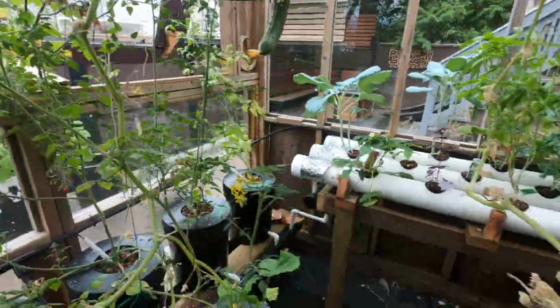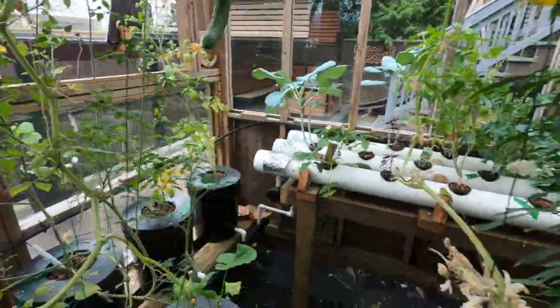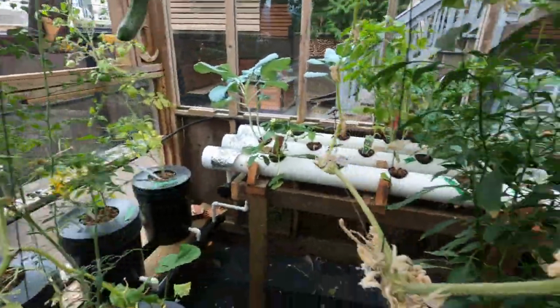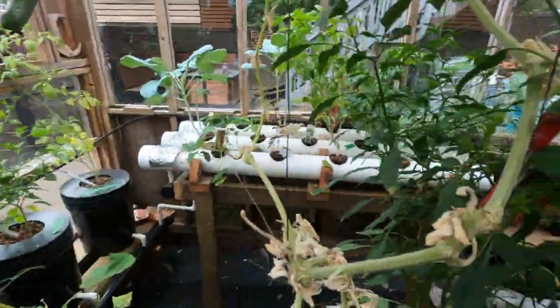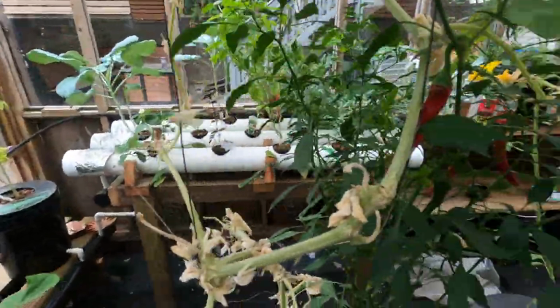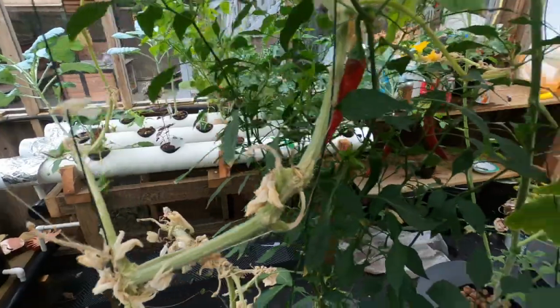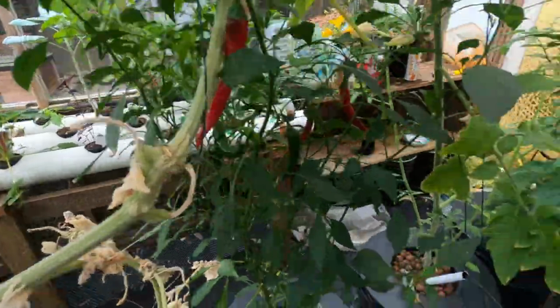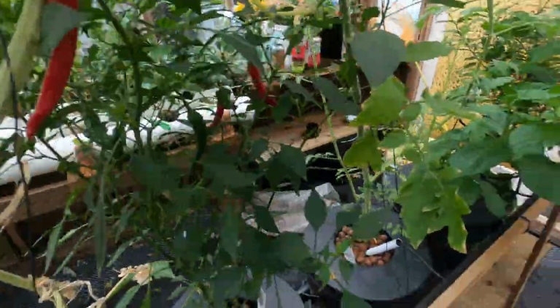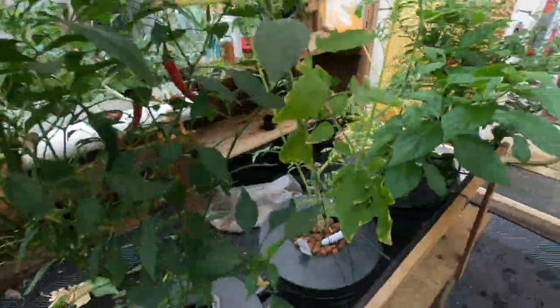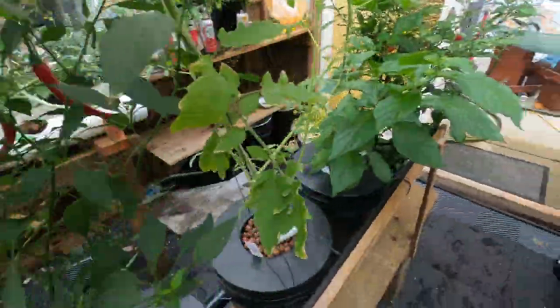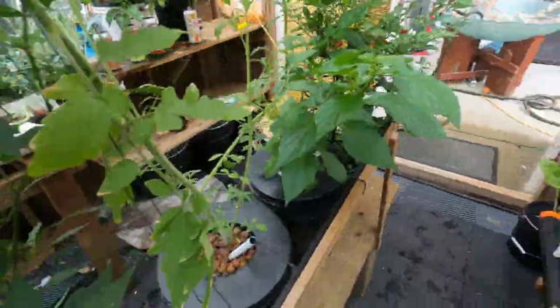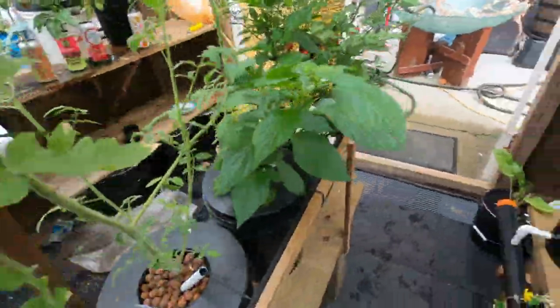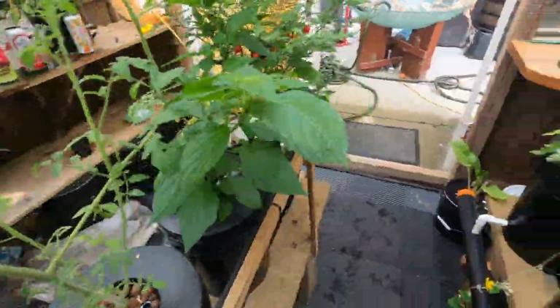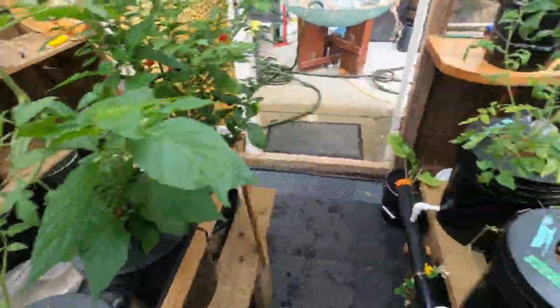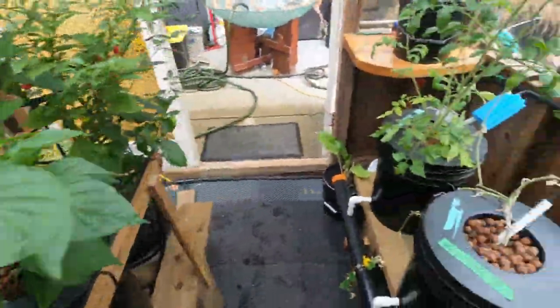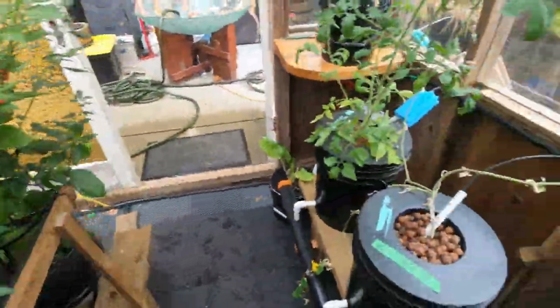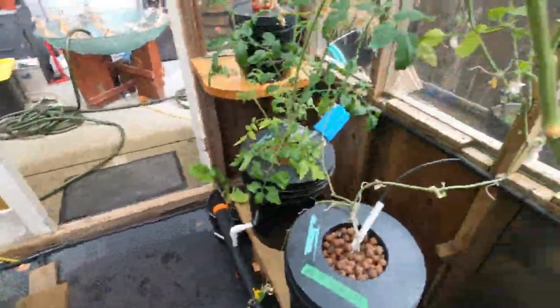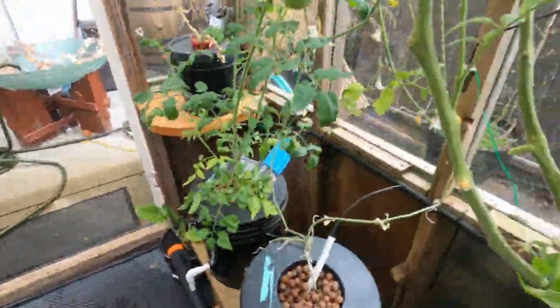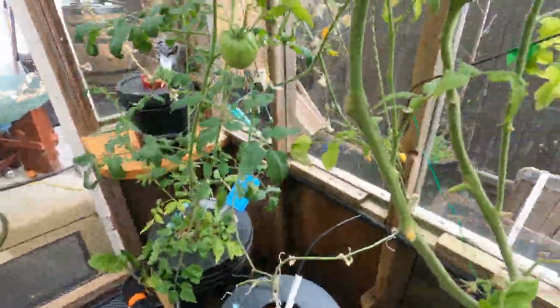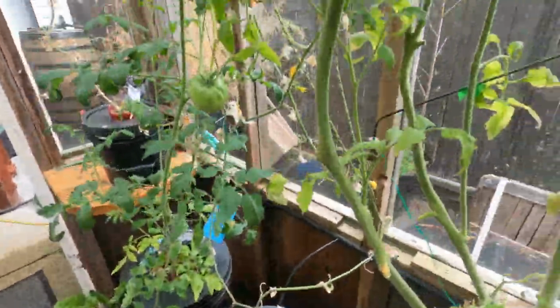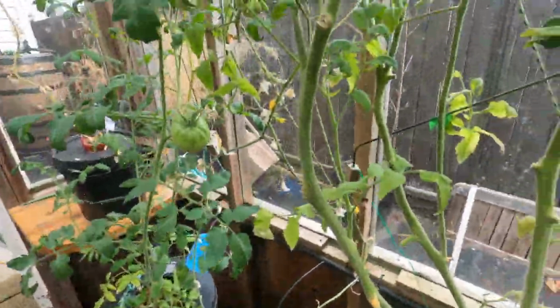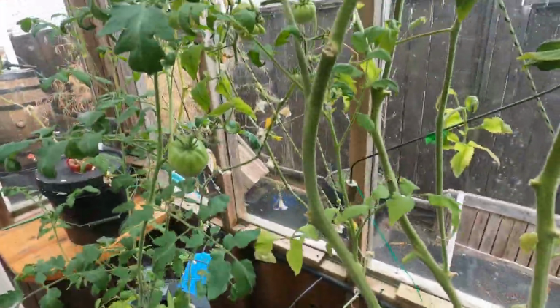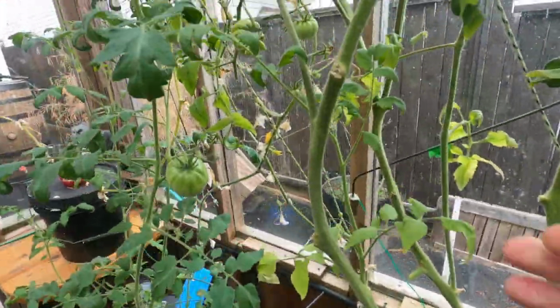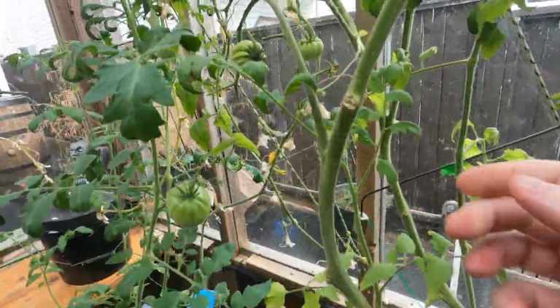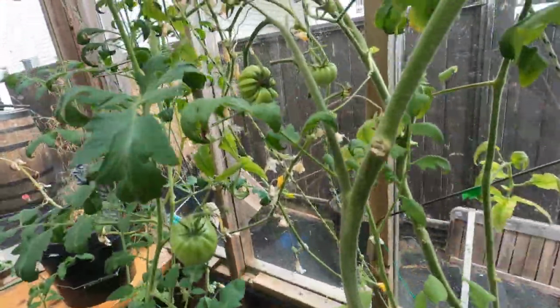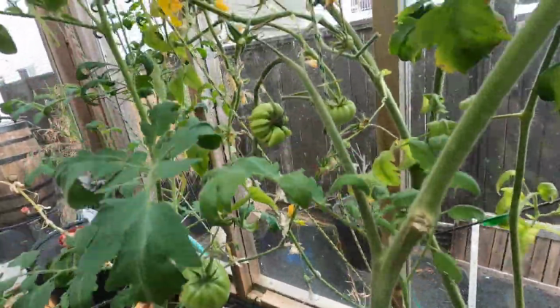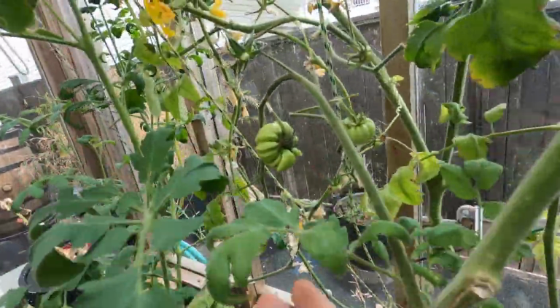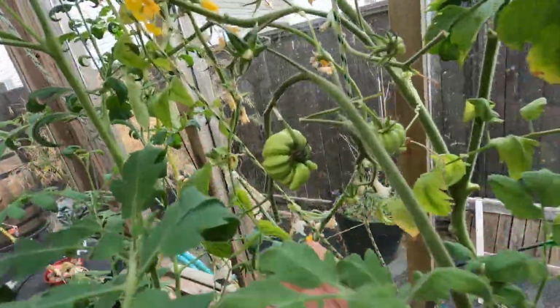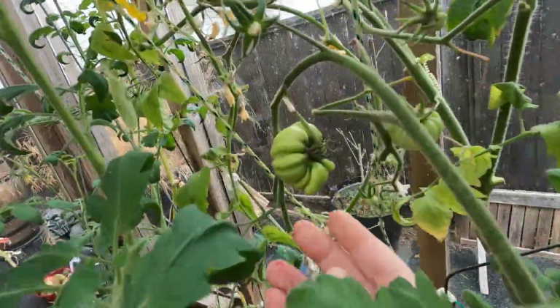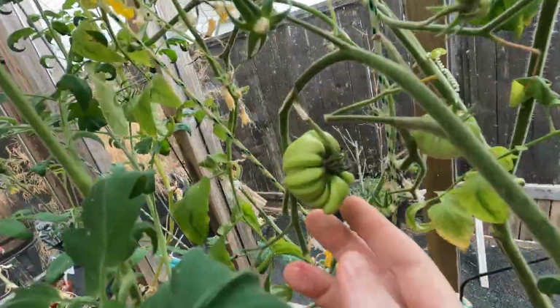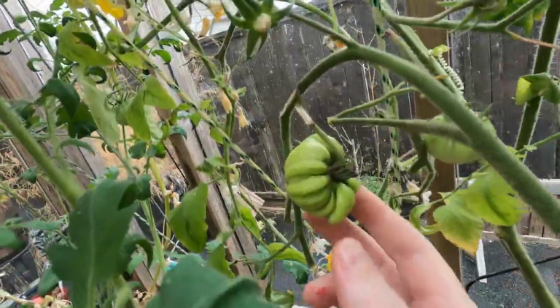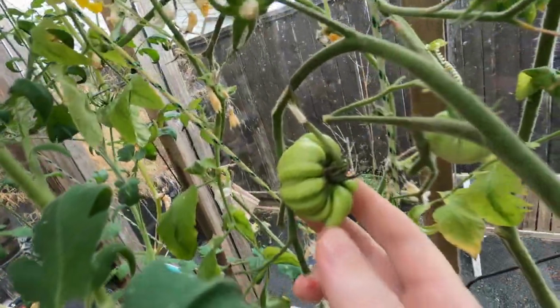Yeah, it's been a good year. There's a lot of food out here — look at this guy just hanging on.